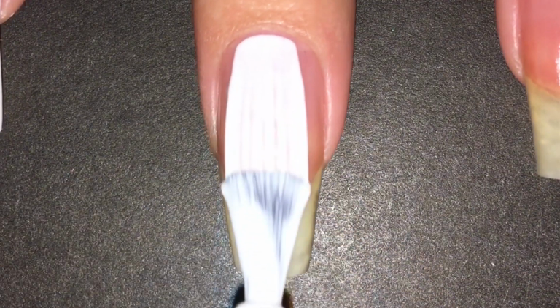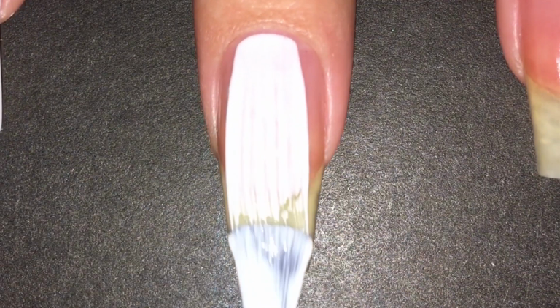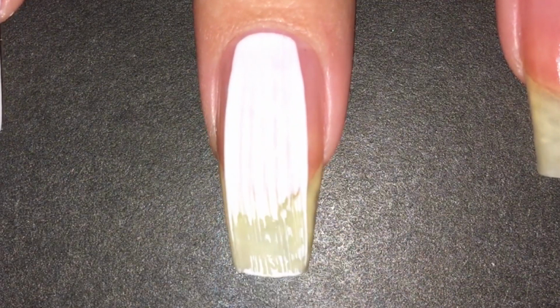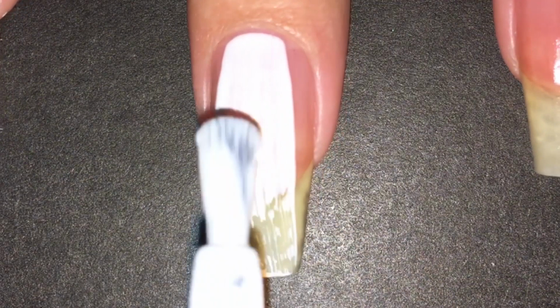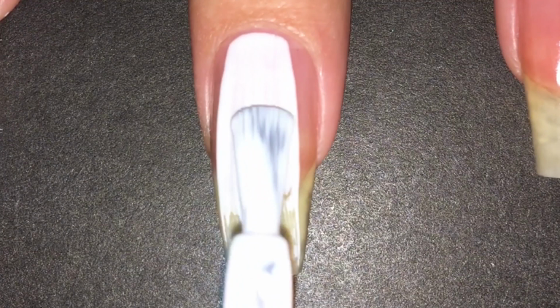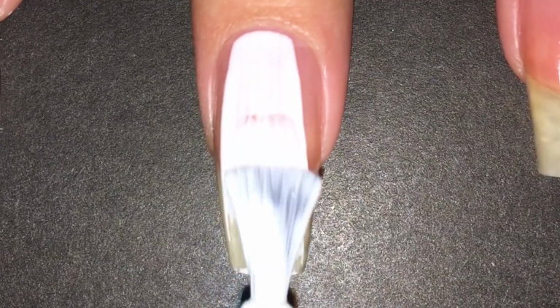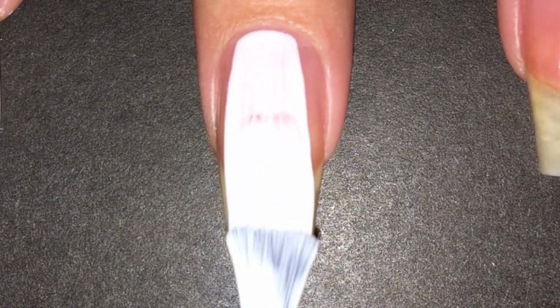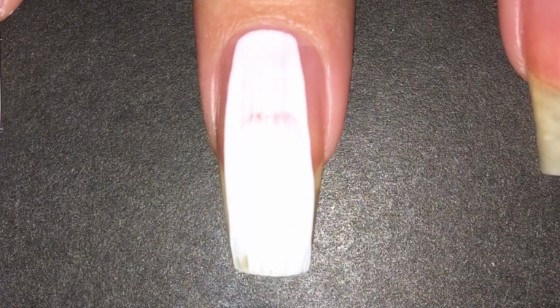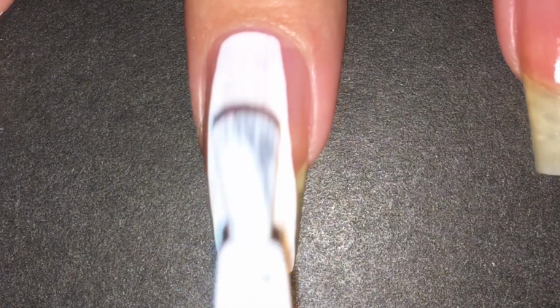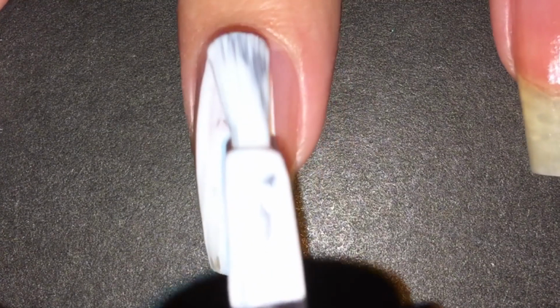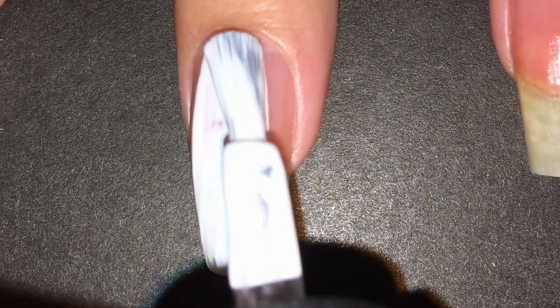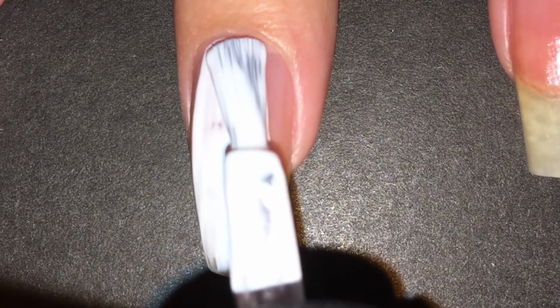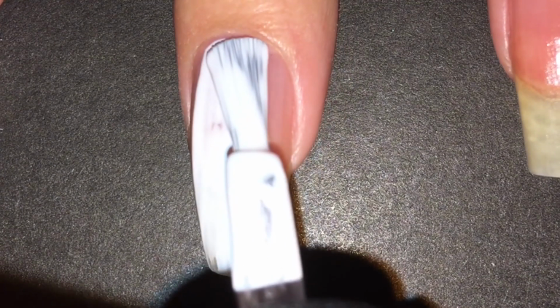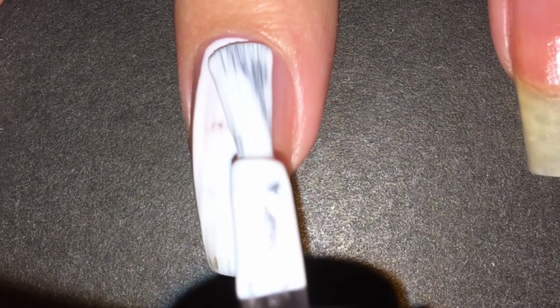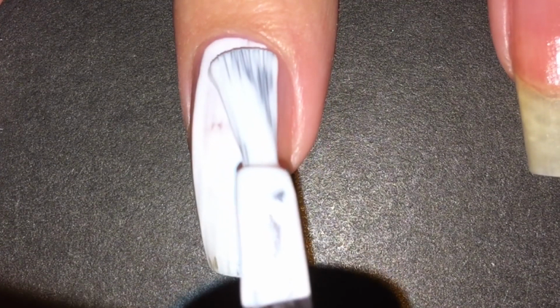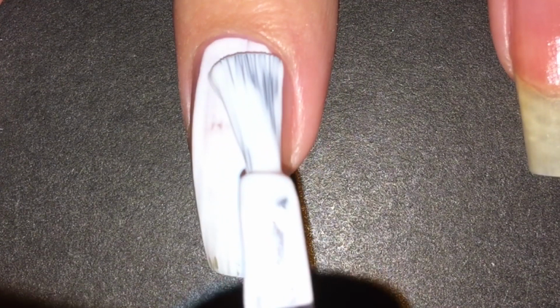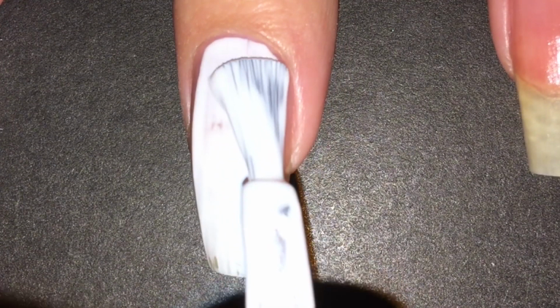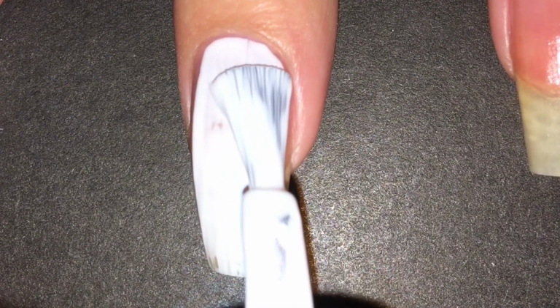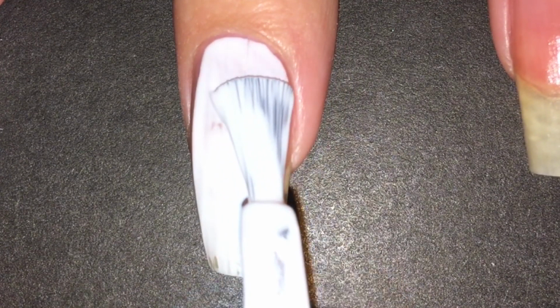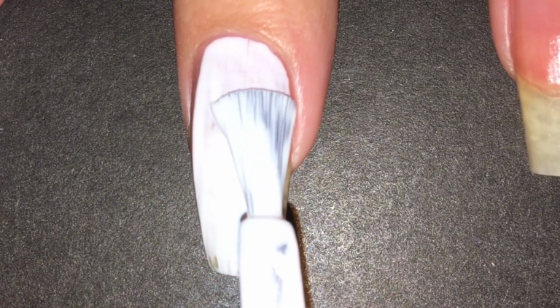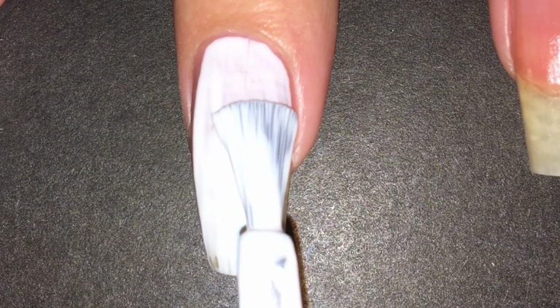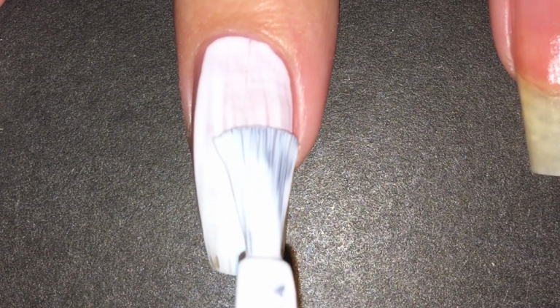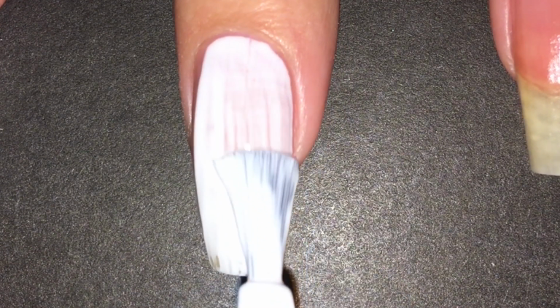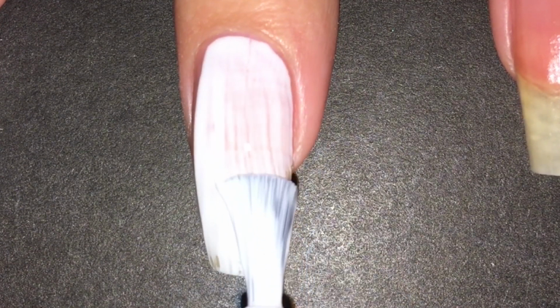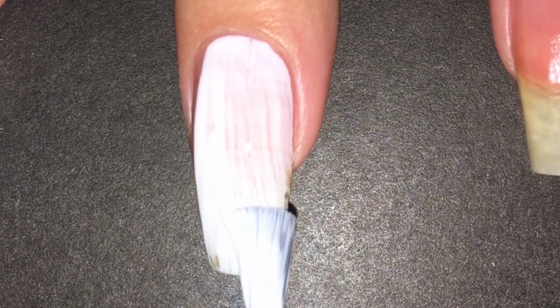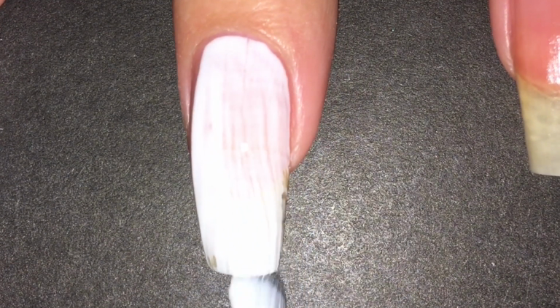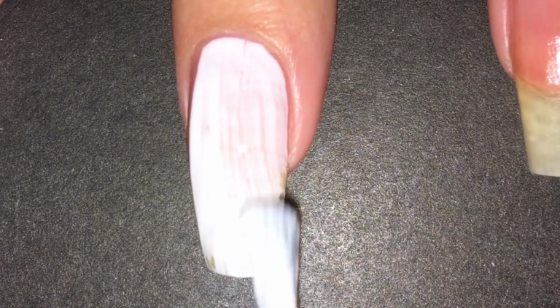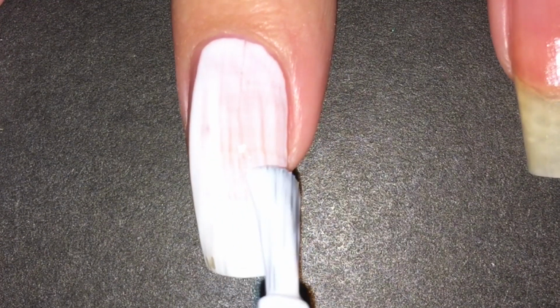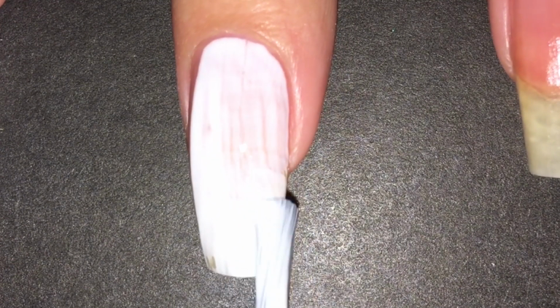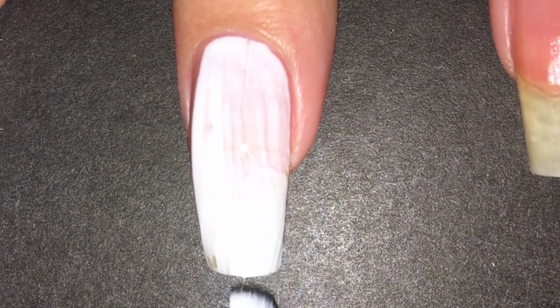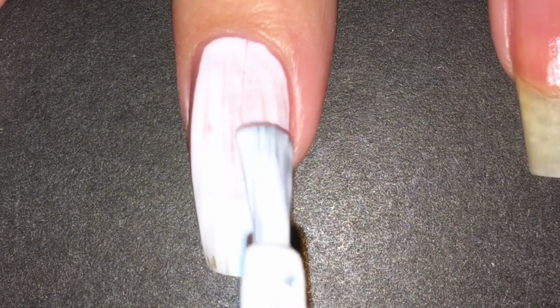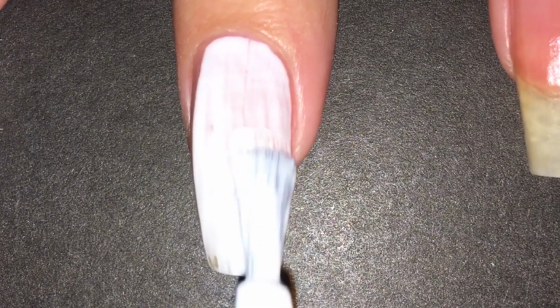Here I'm just applying my white gel polish and I actually did two coats to get it opaque.